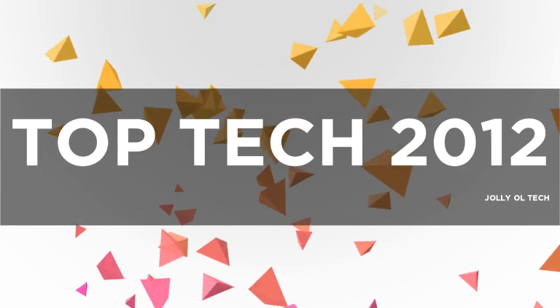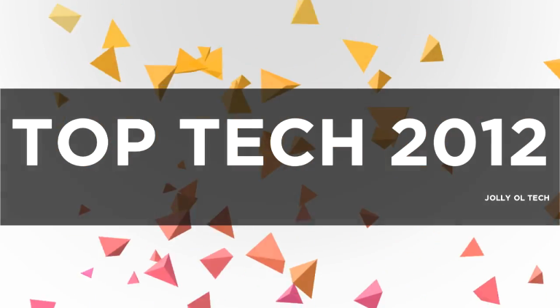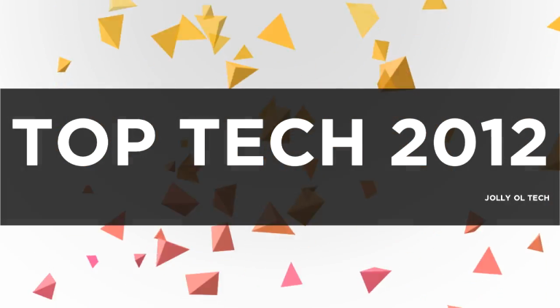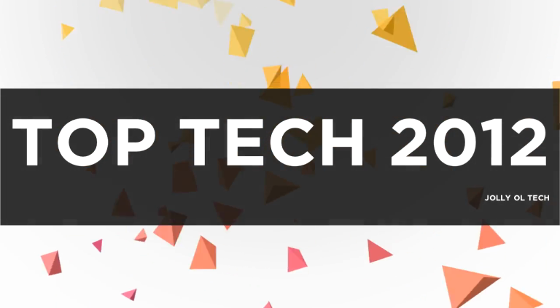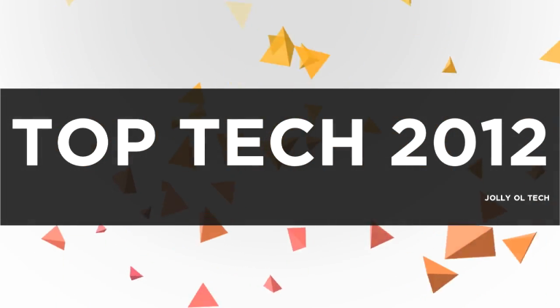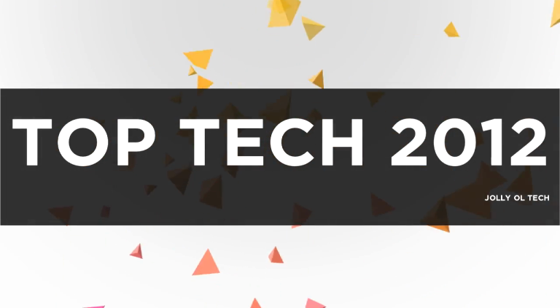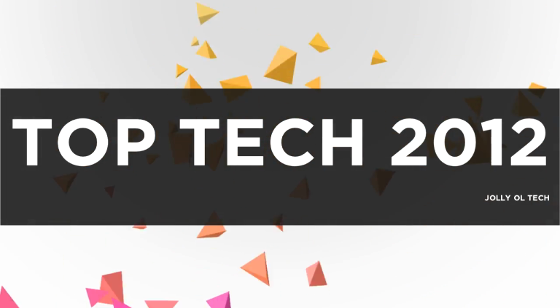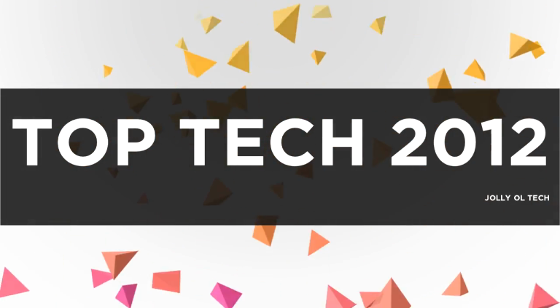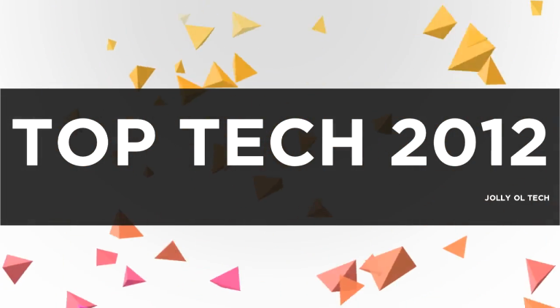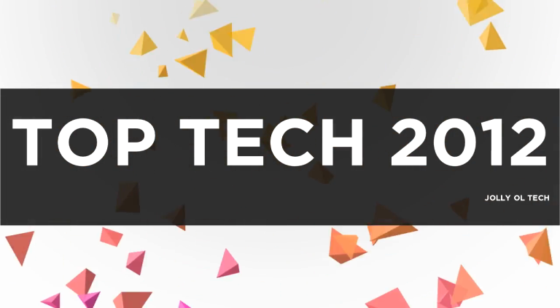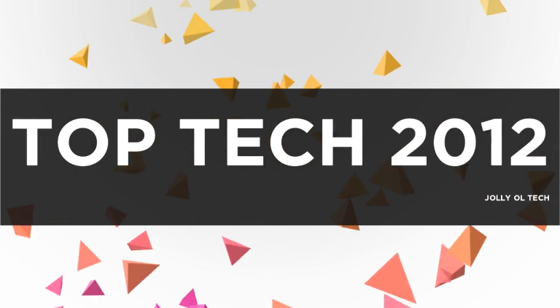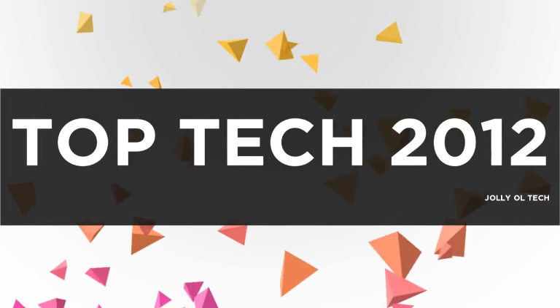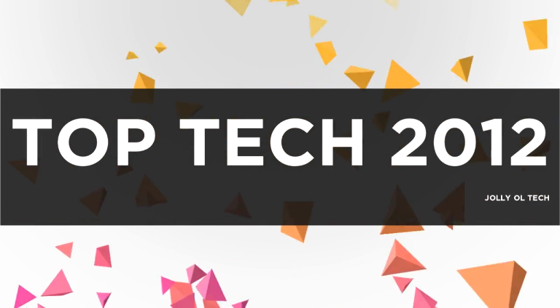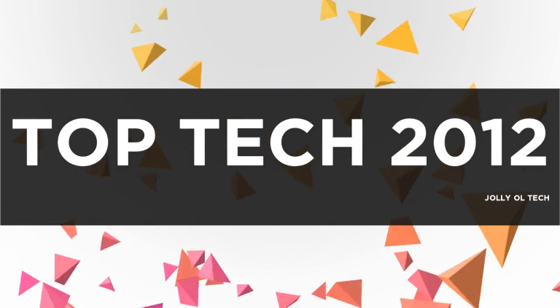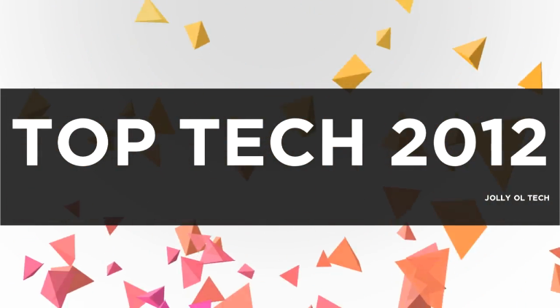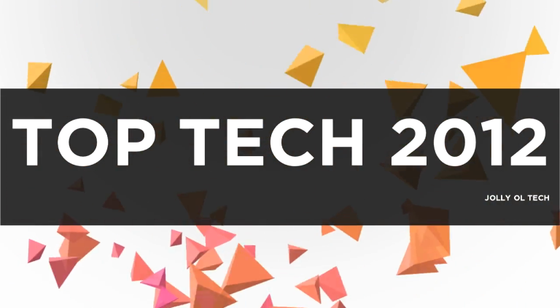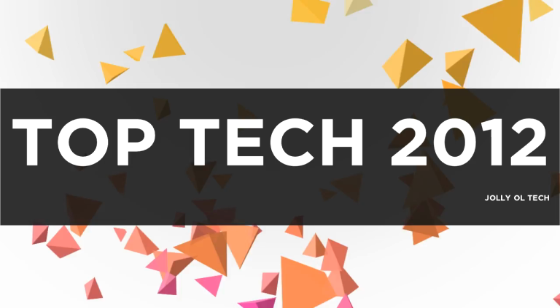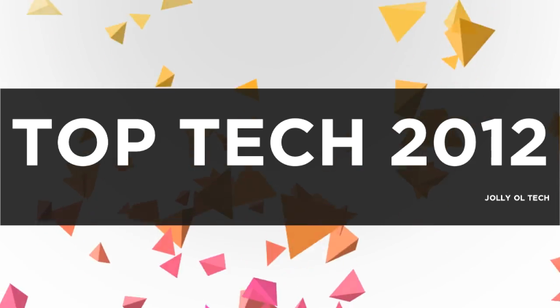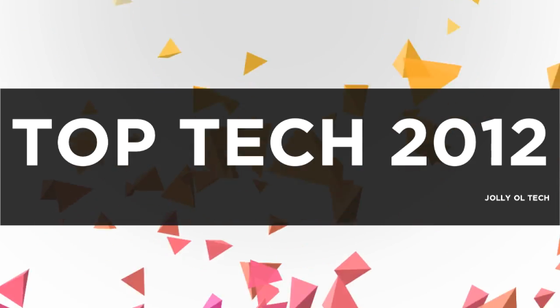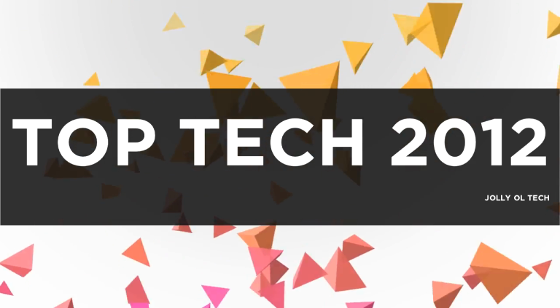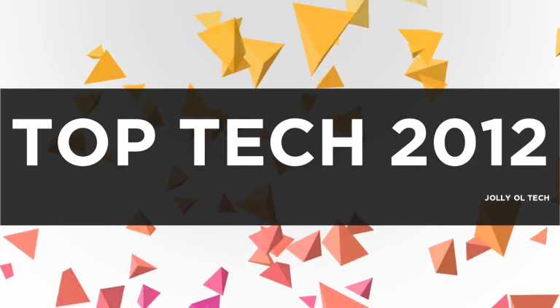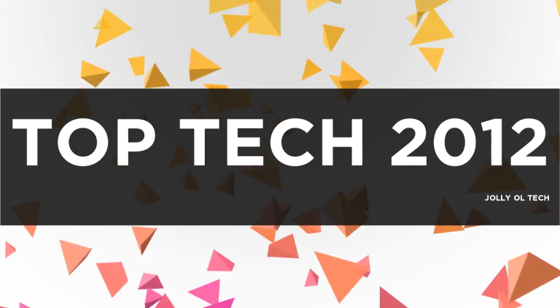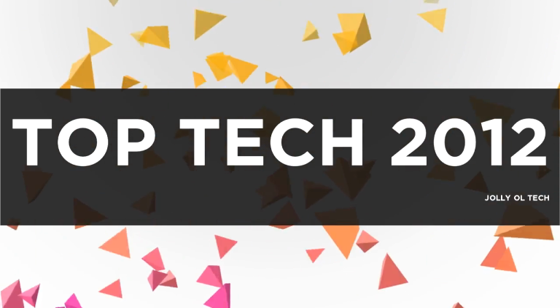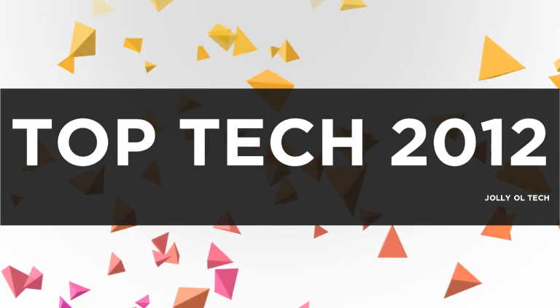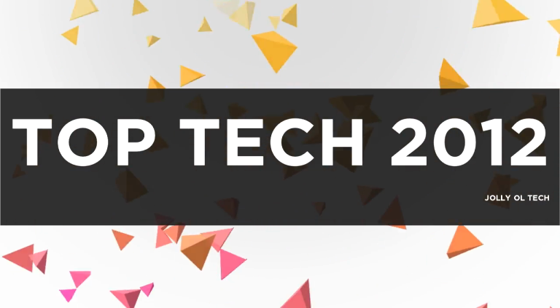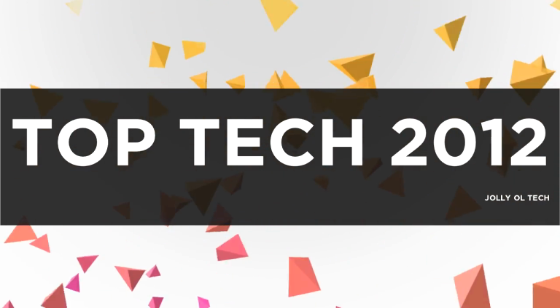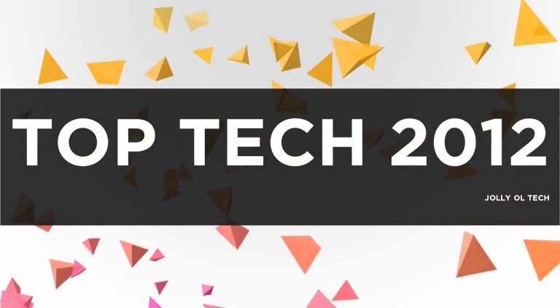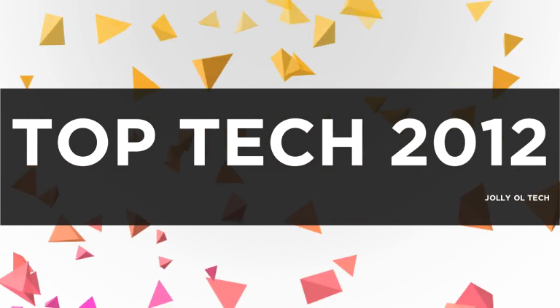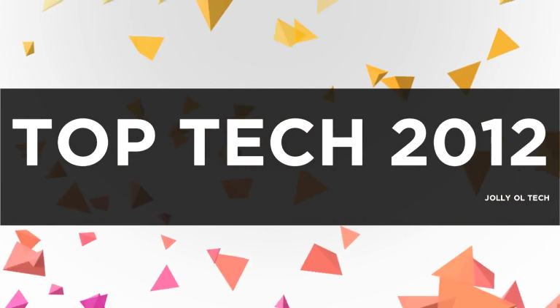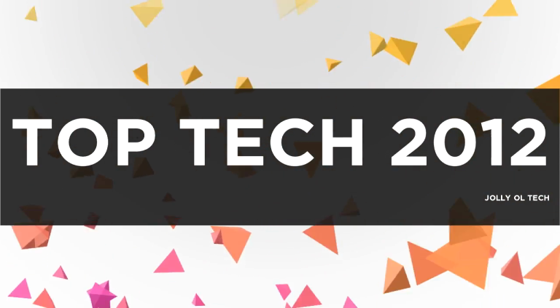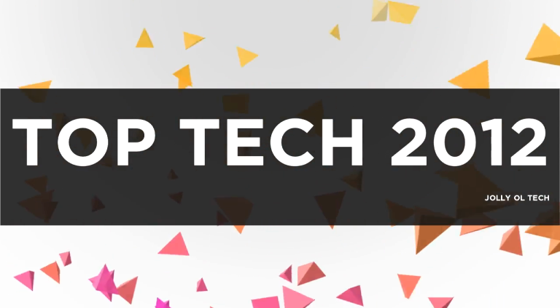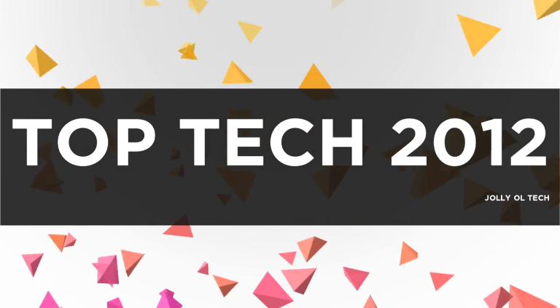Hi there guys, it's Will from Jolly Old Tech, and what I have today for you is the top 10 tech of 2012. Let's do this.